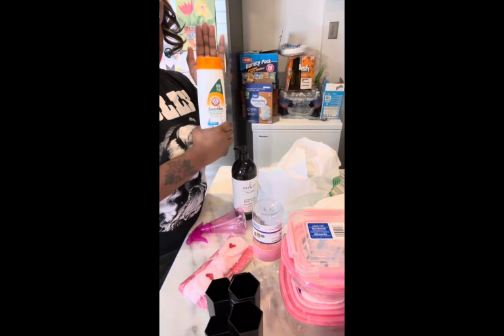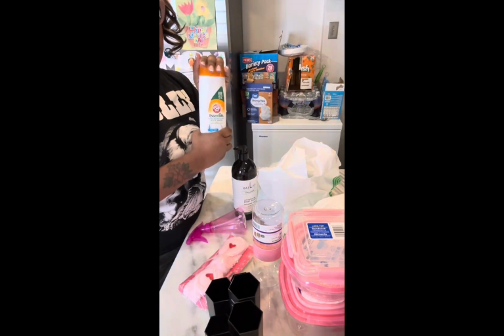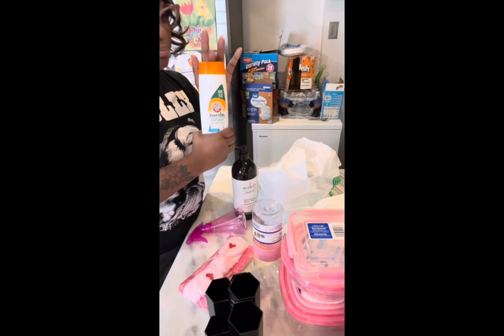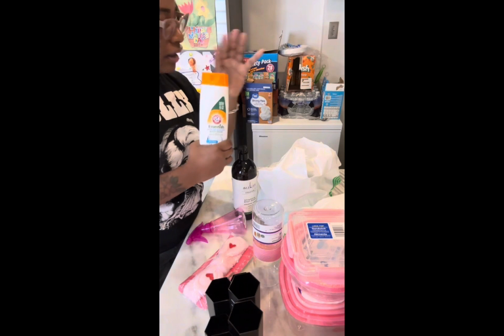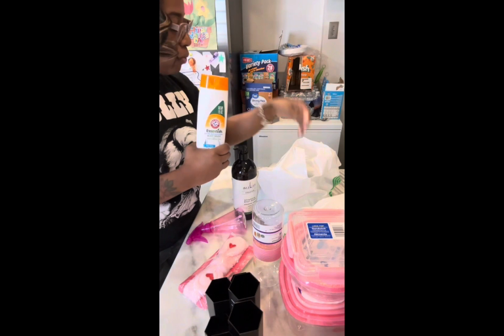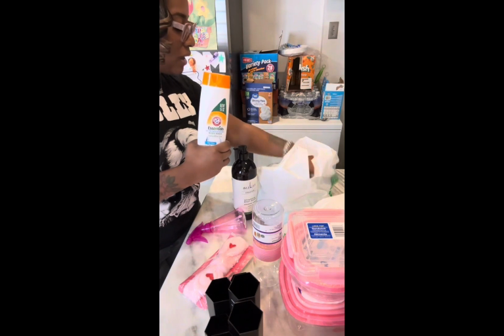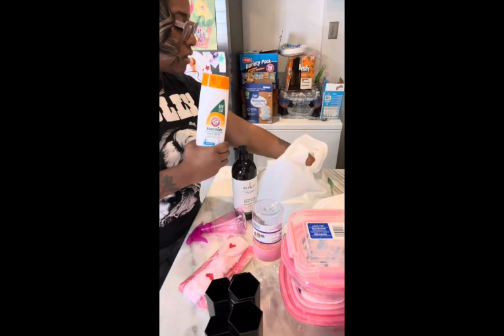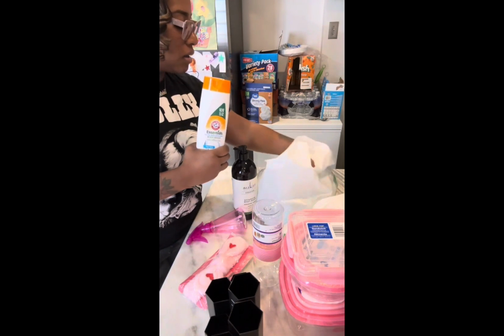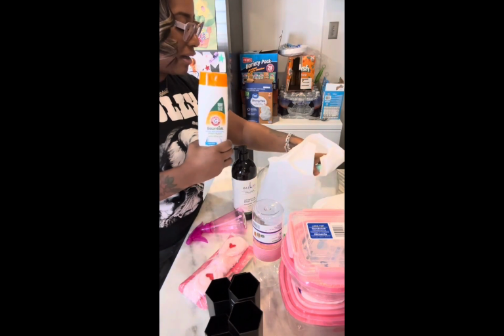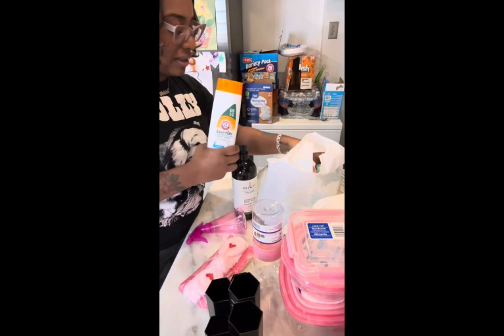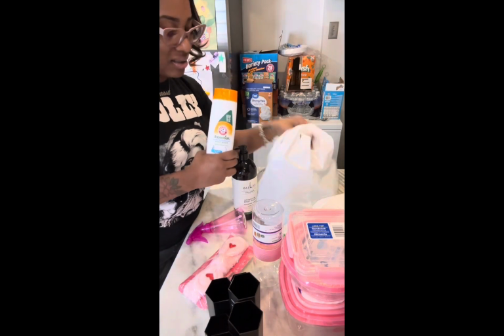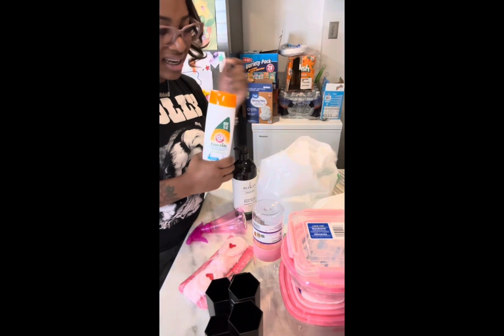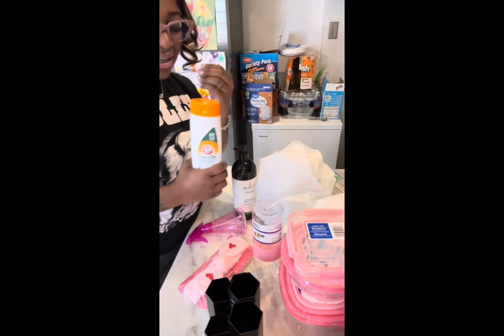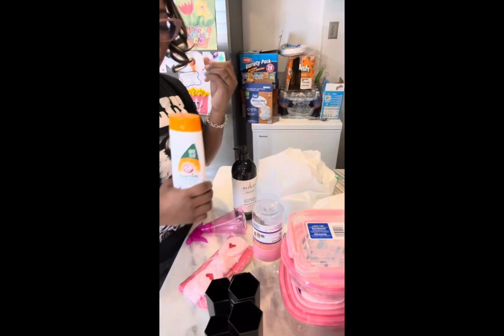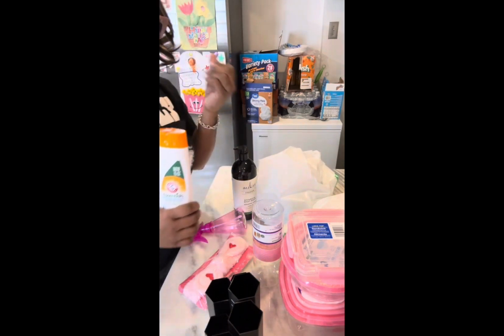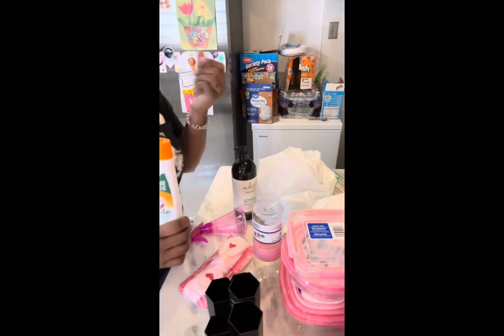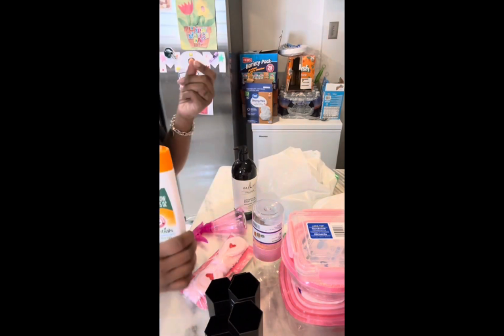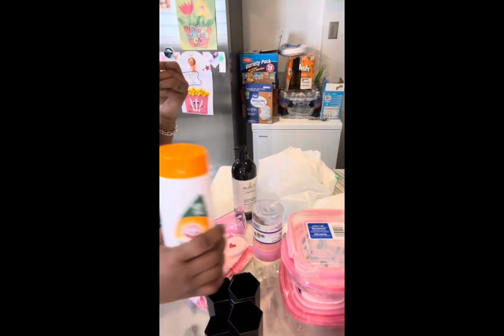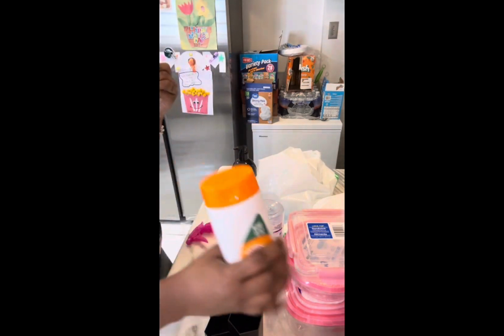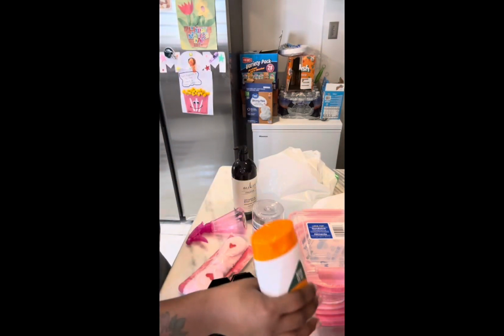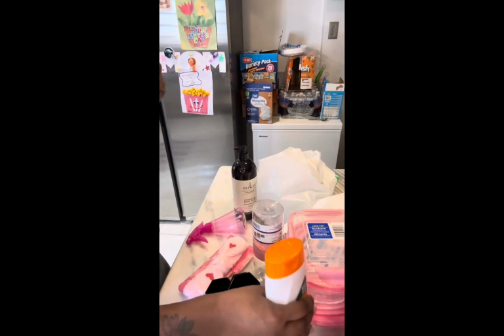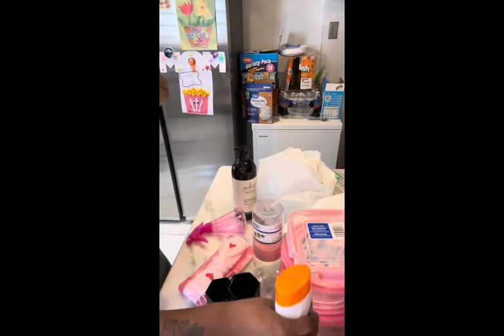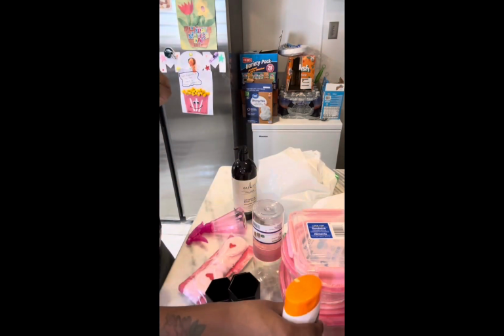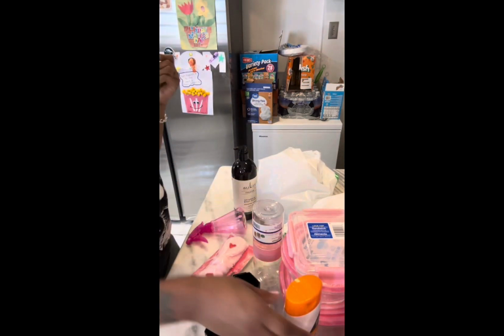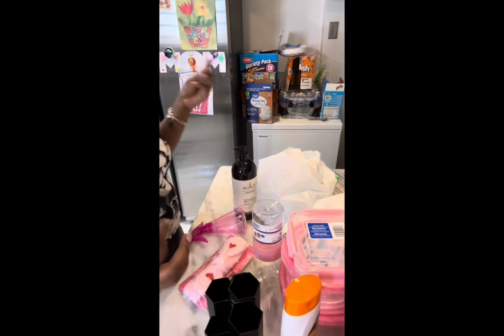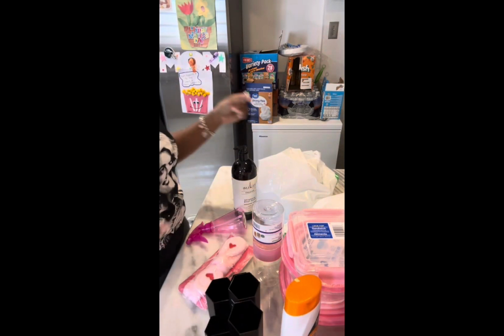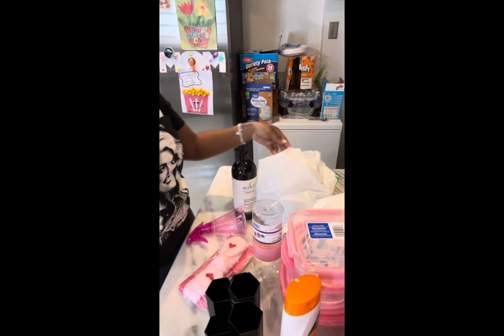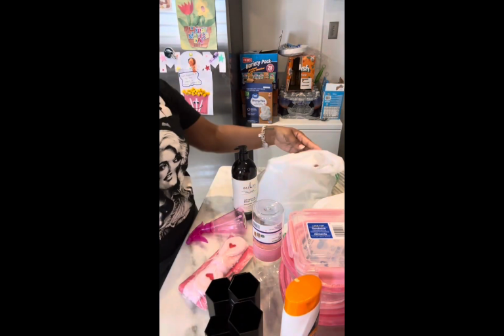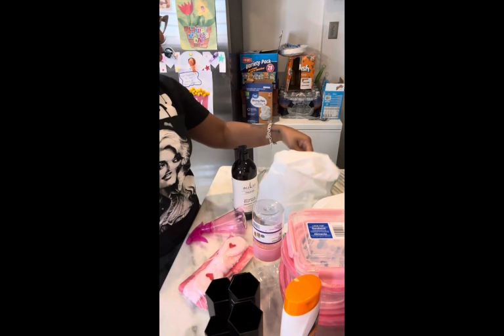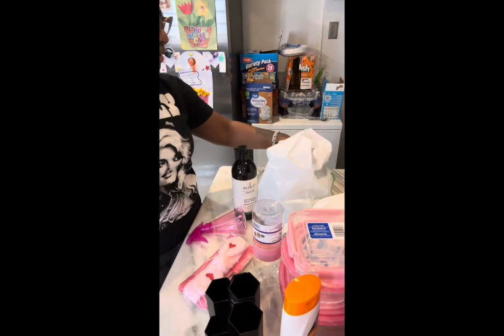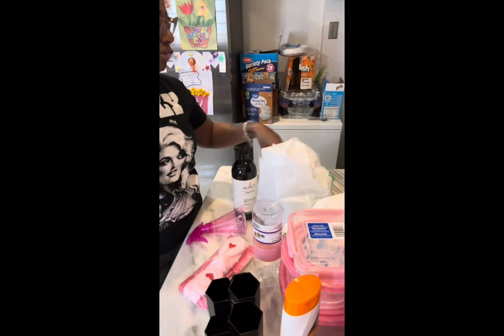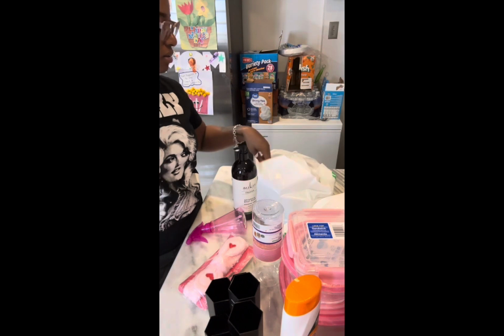This is the Arm and Hammer body wash. I like soaps and stuff that make me feel clean and don't leave an oily residue.